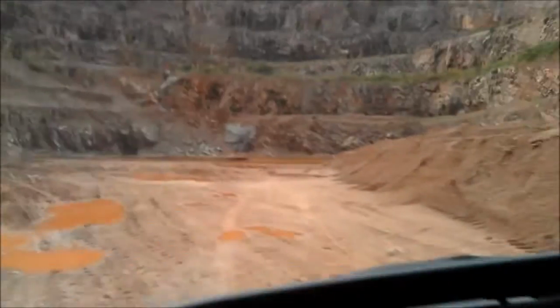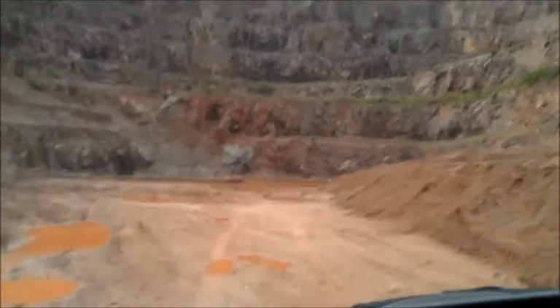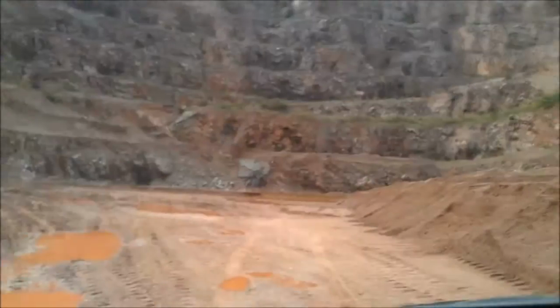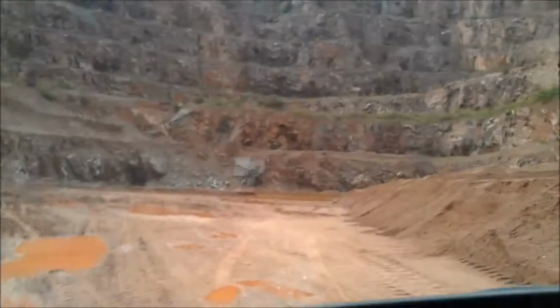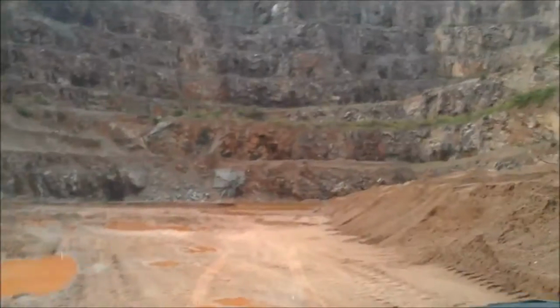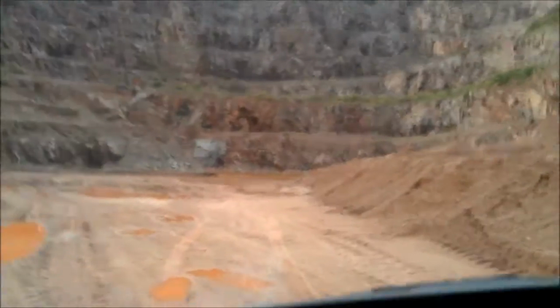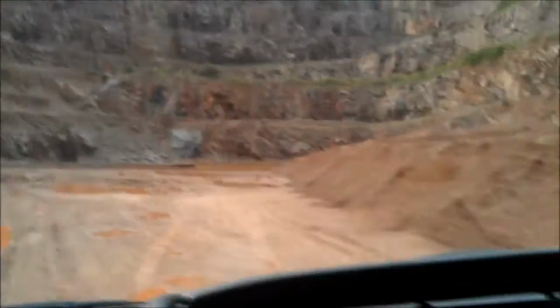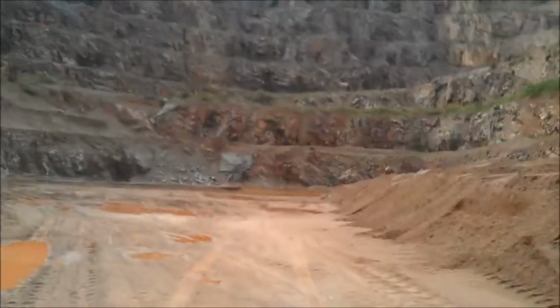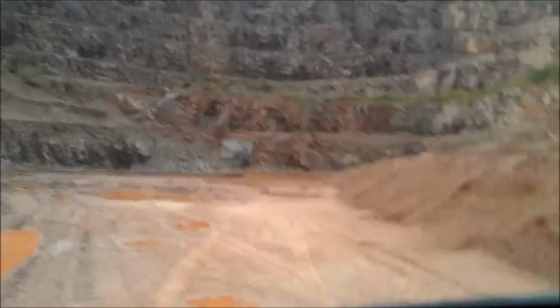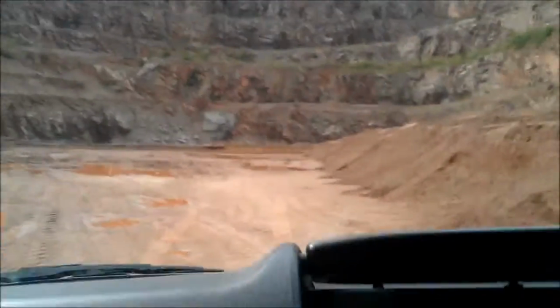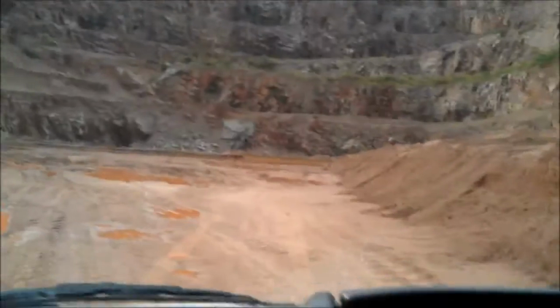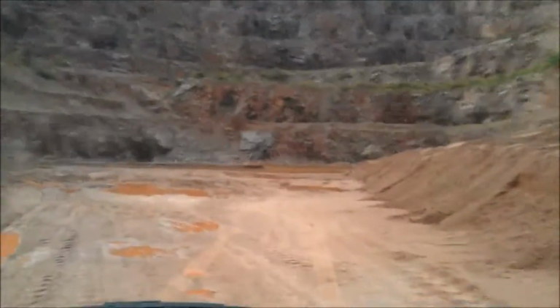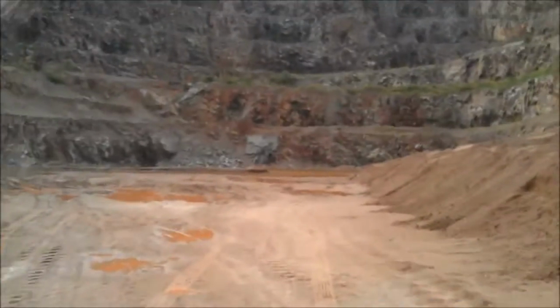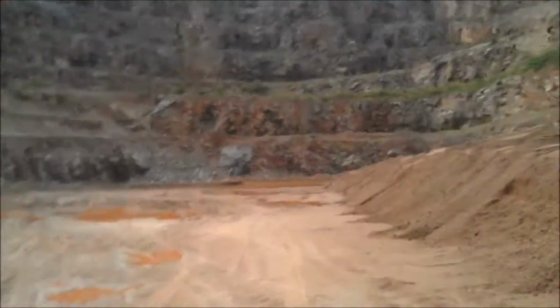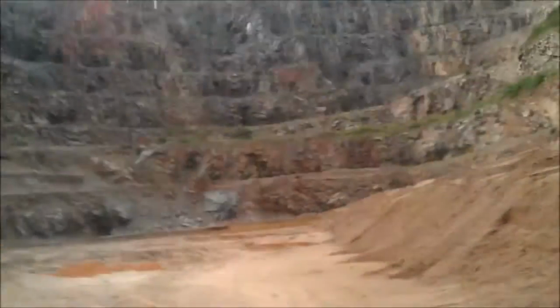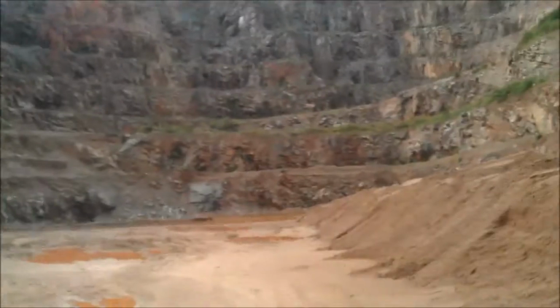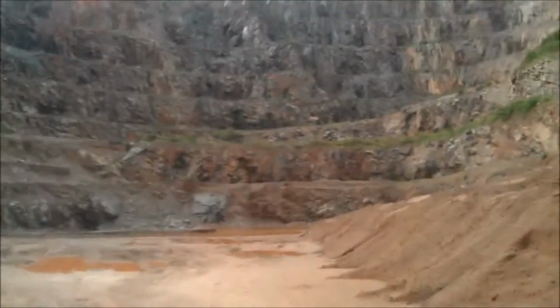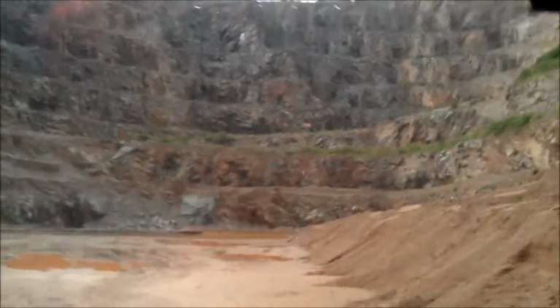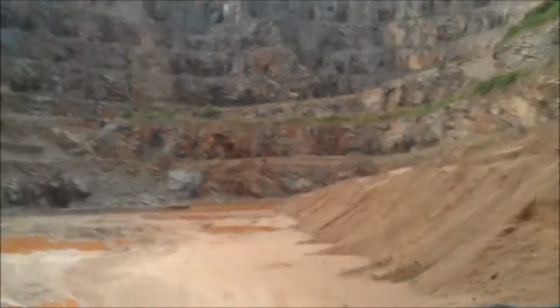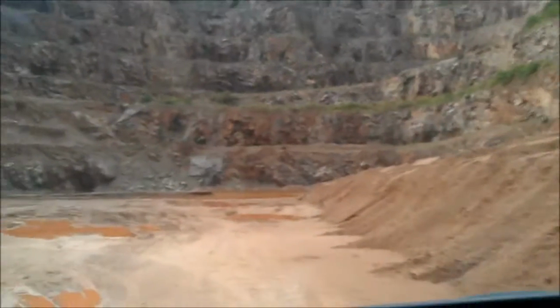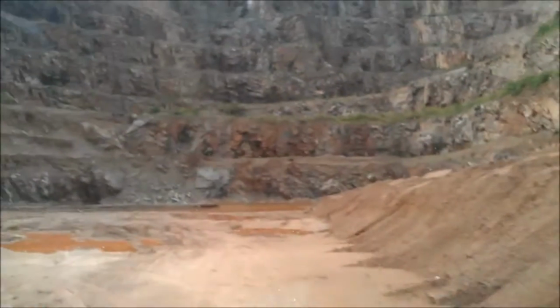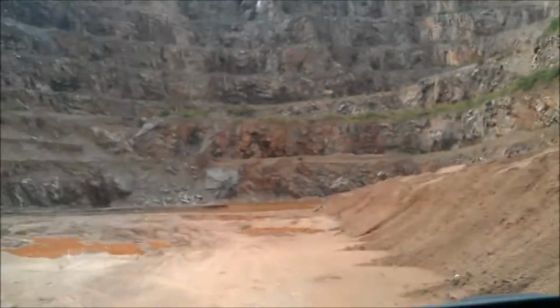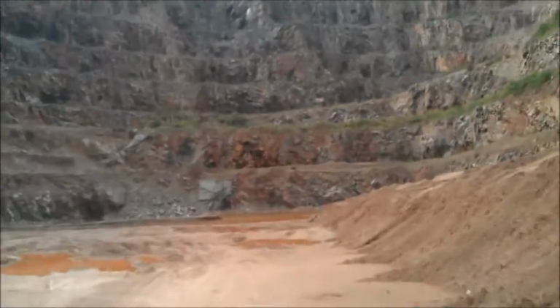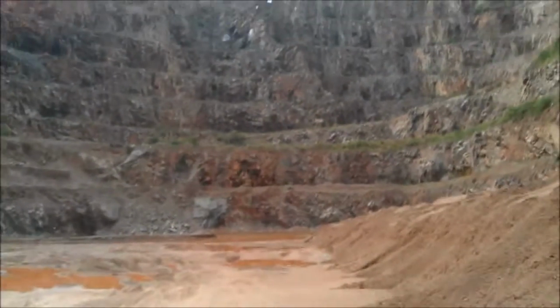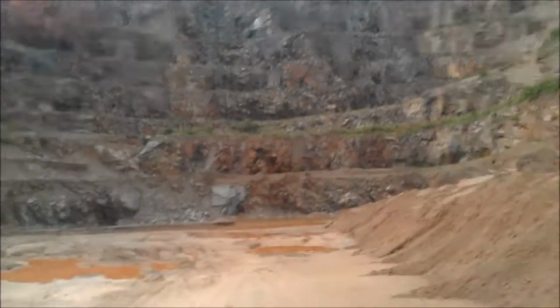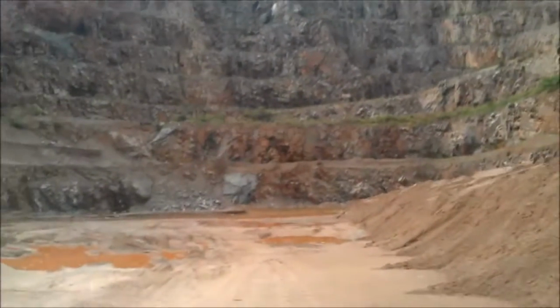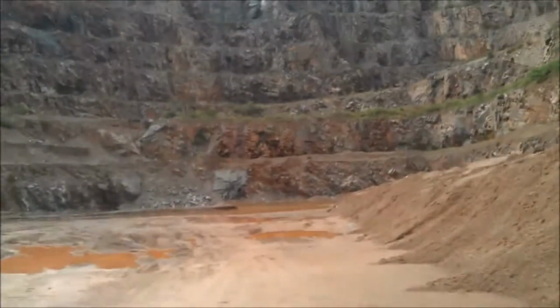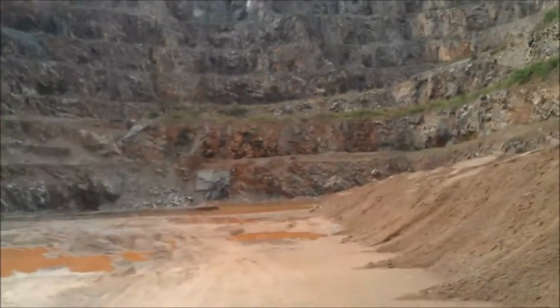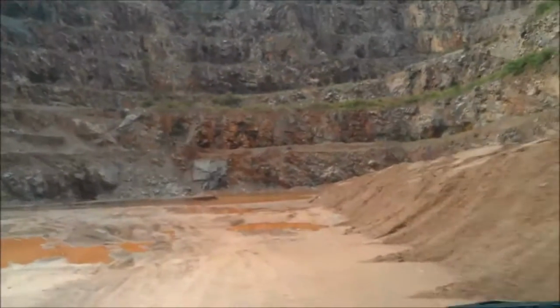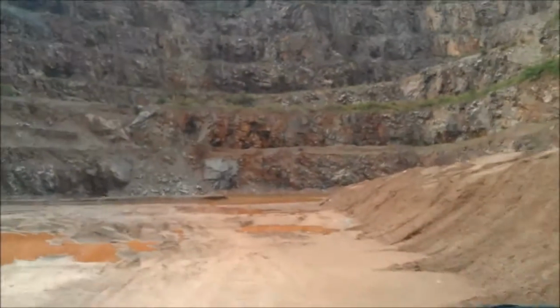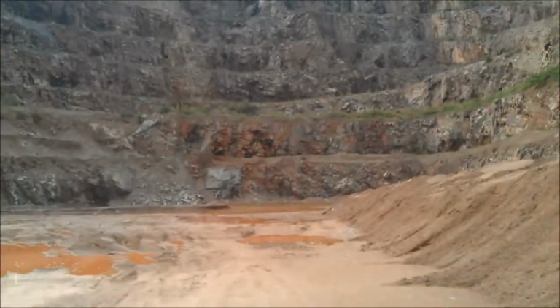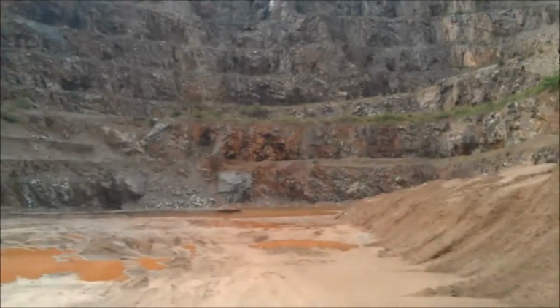I'll let you get out here just because I think it's a good place to get an idea of the scale of the place.